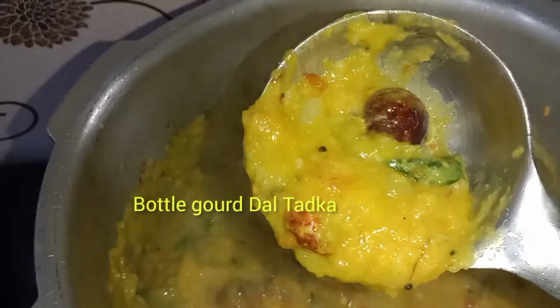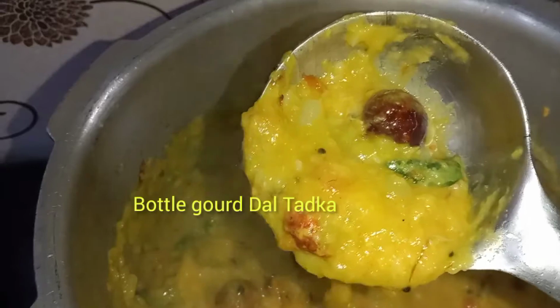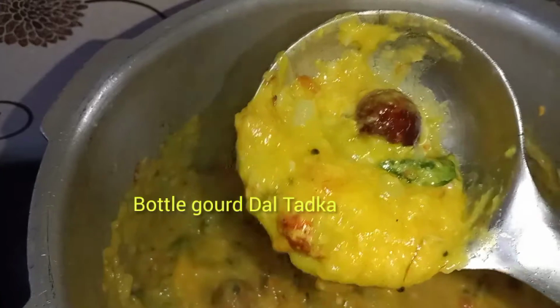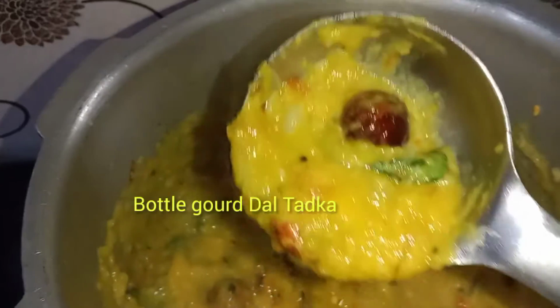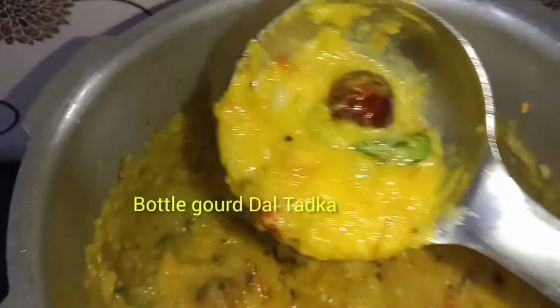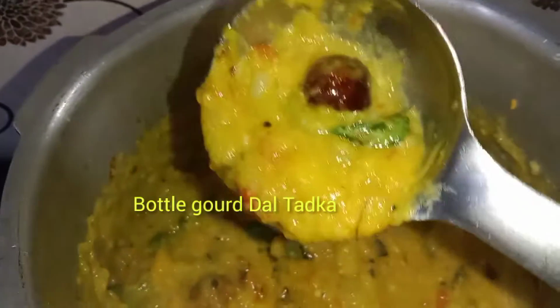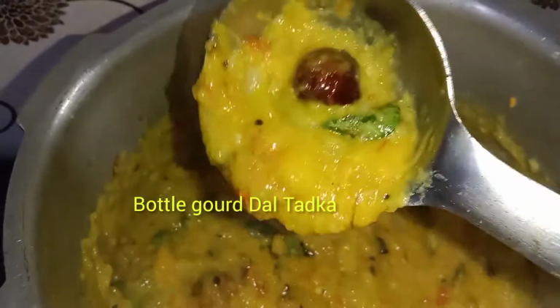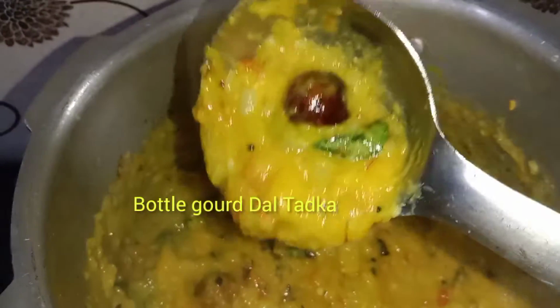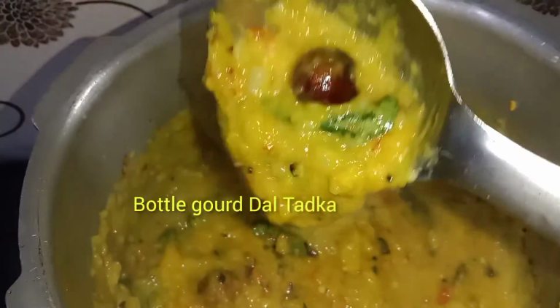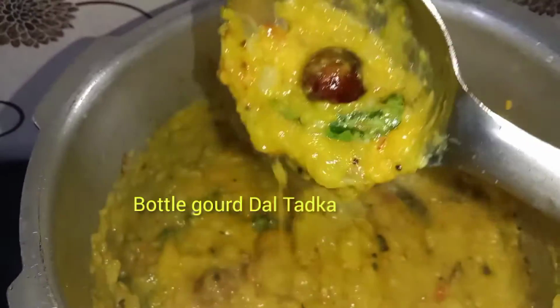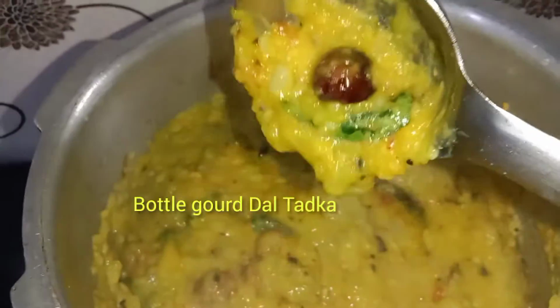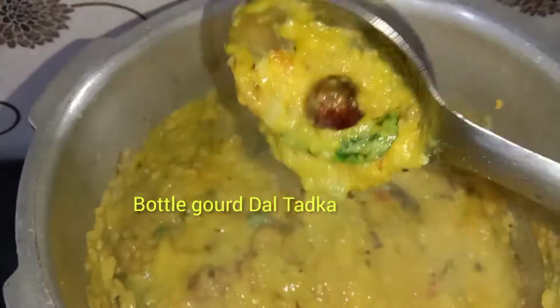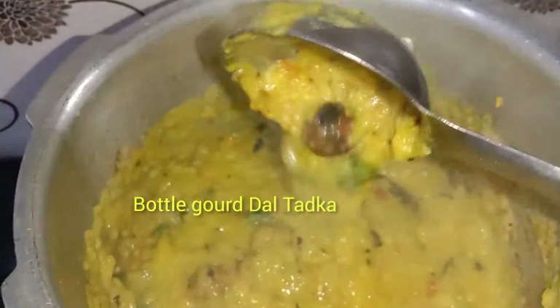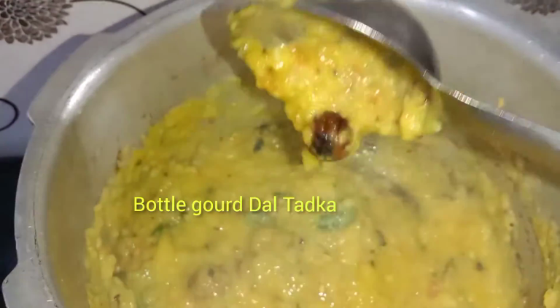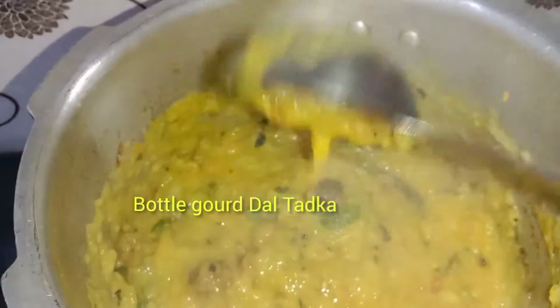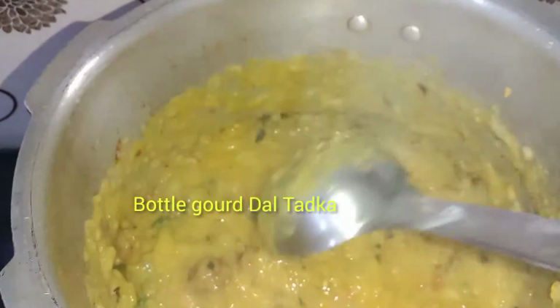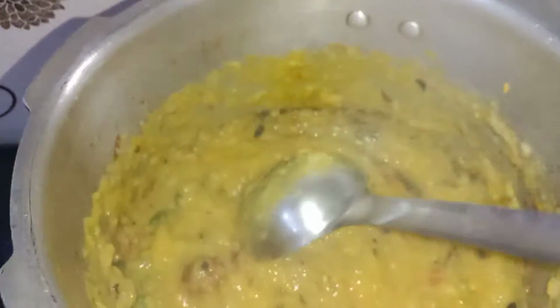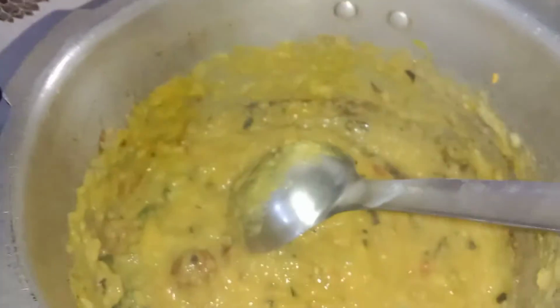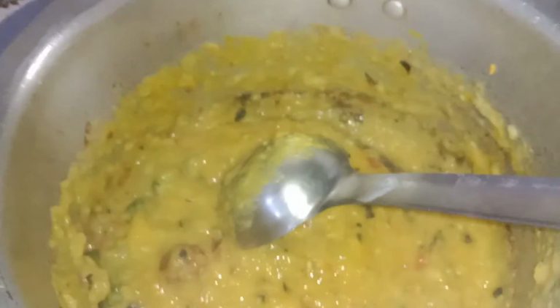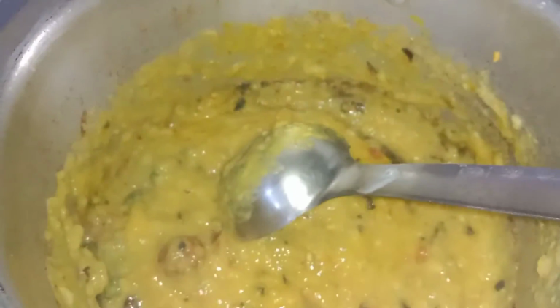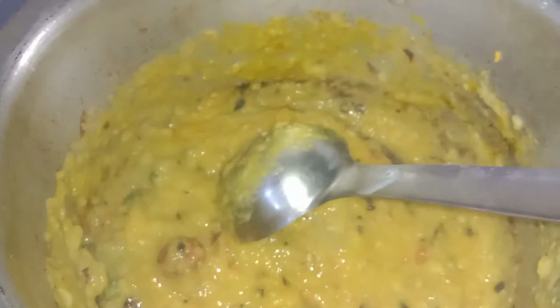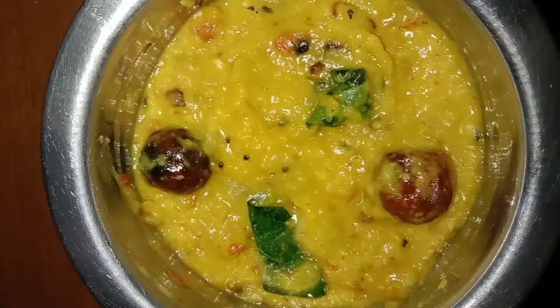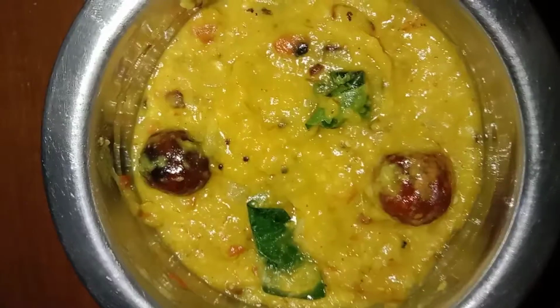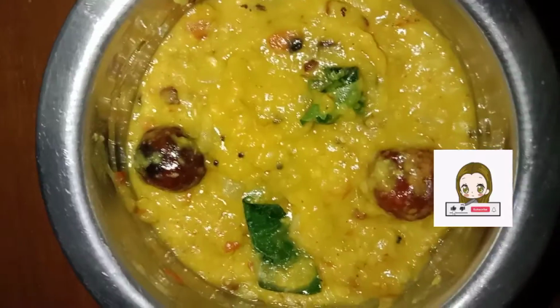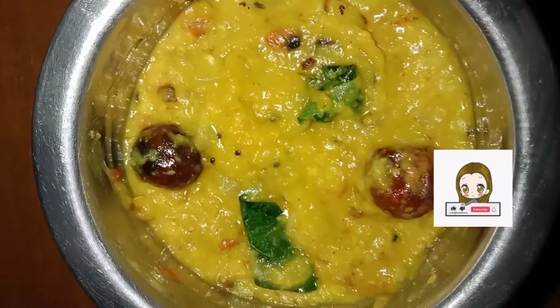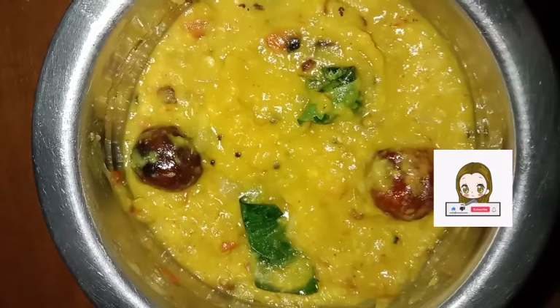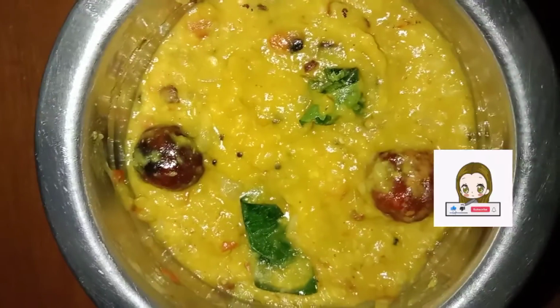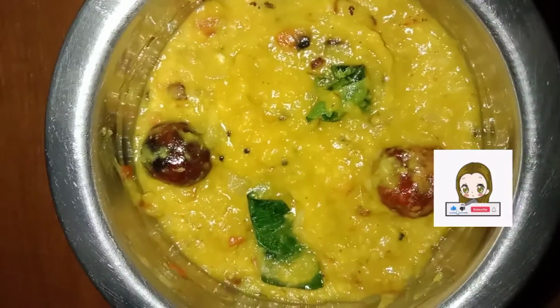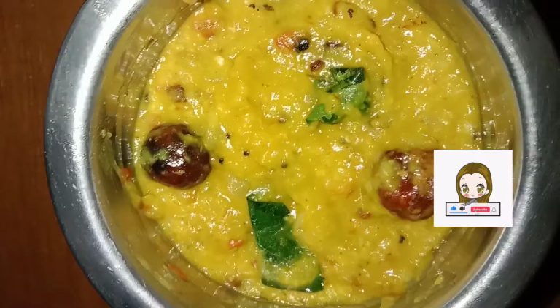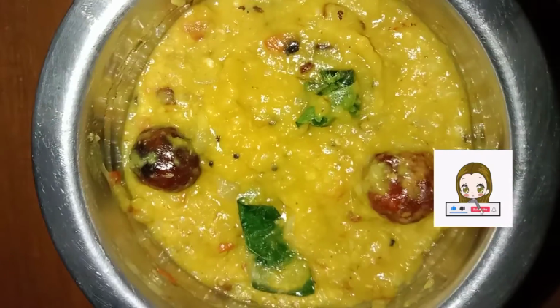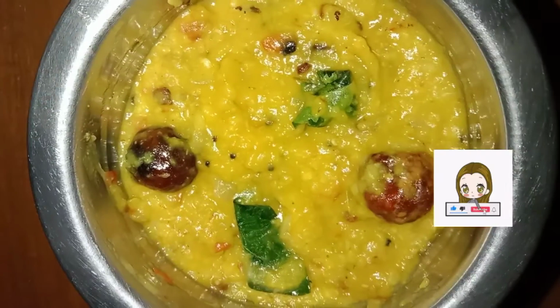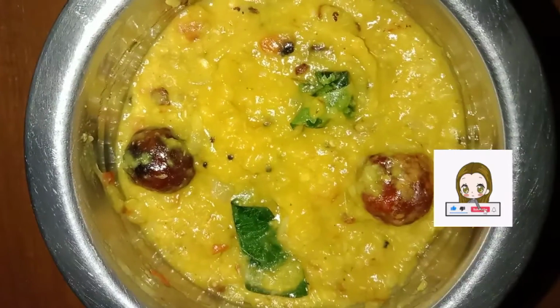Hi friends, hello everyone! In this video, I'm going to show you how to use bottle gourd to make a dish.